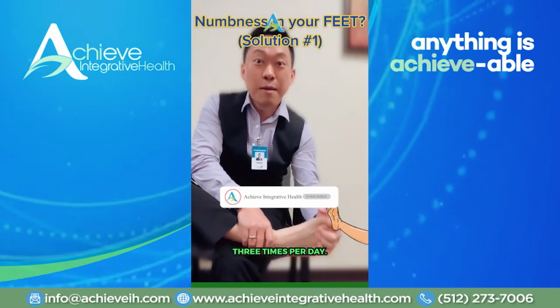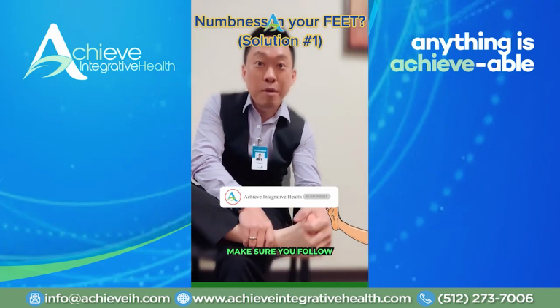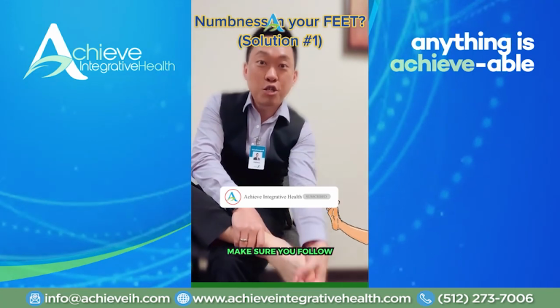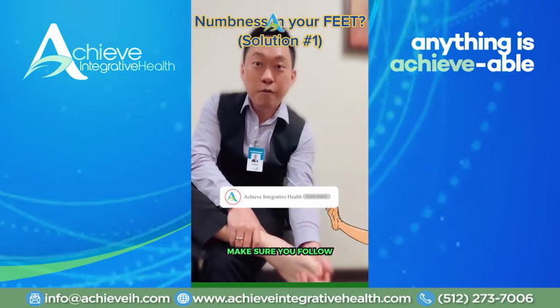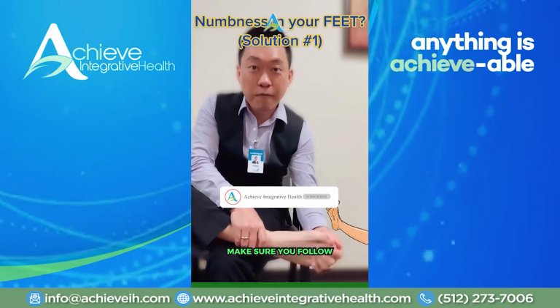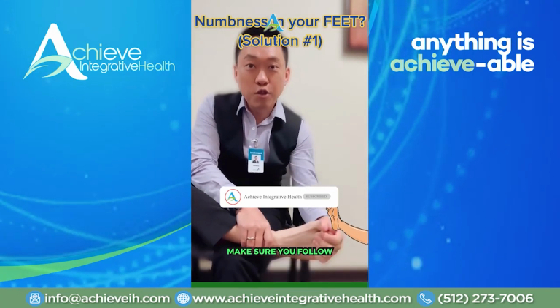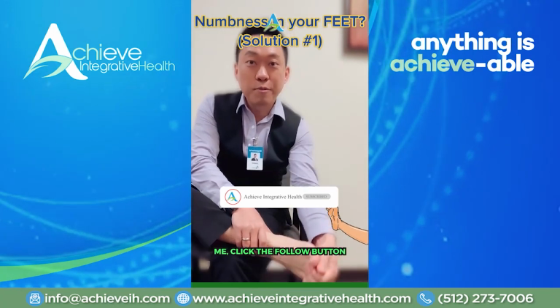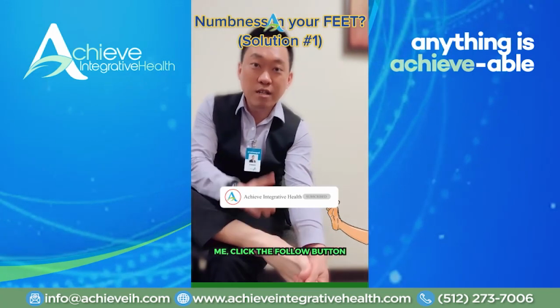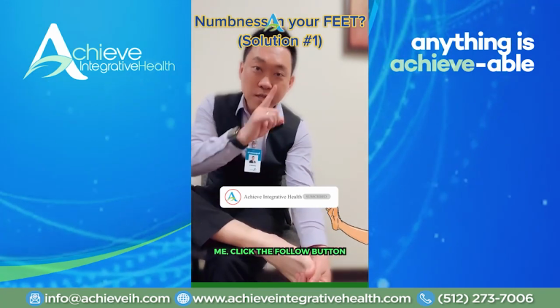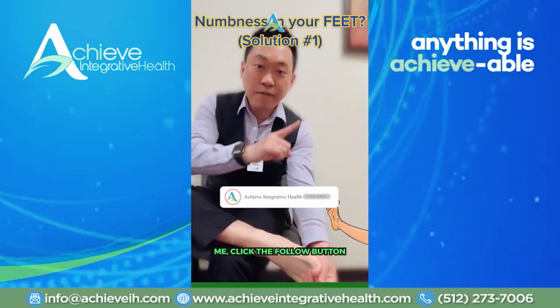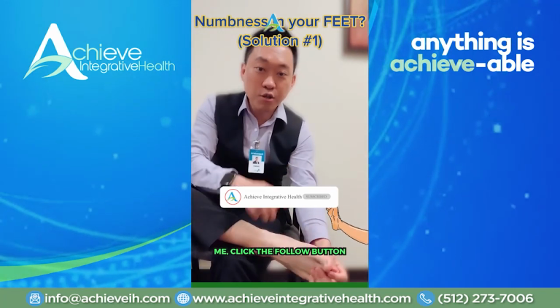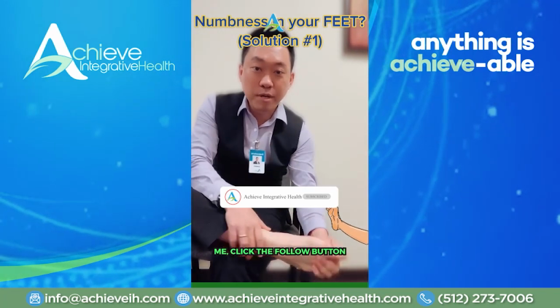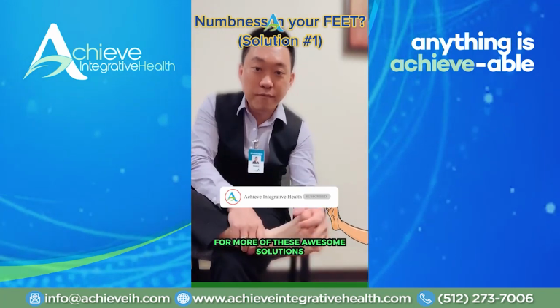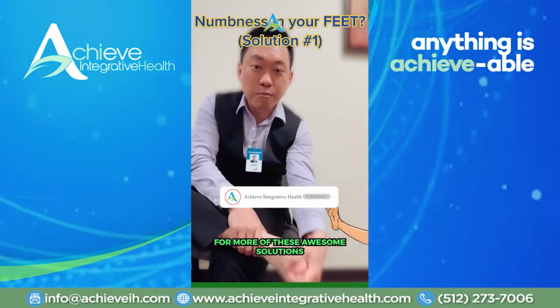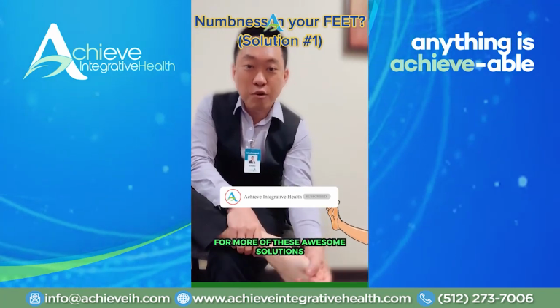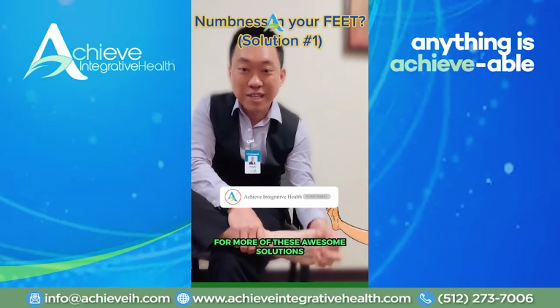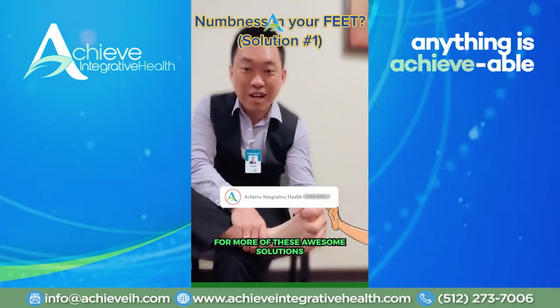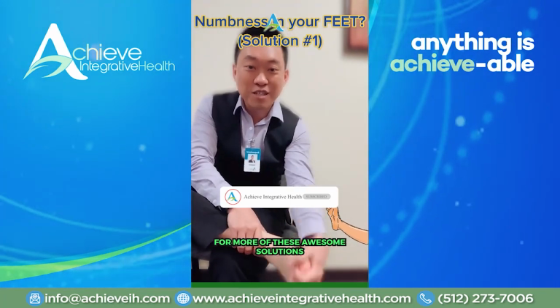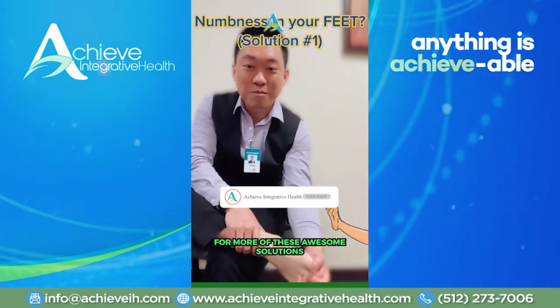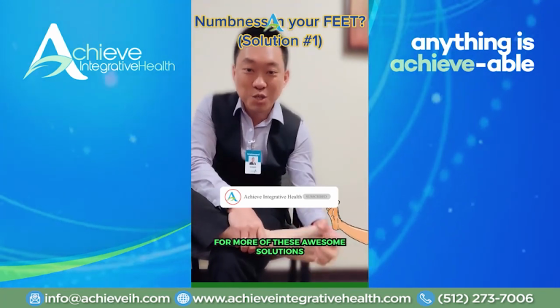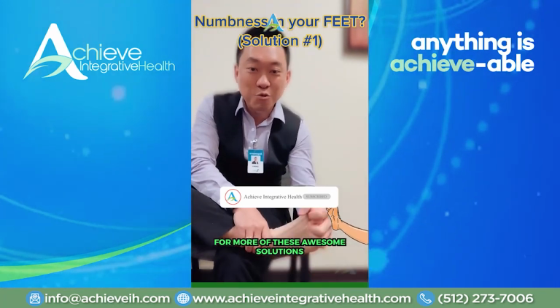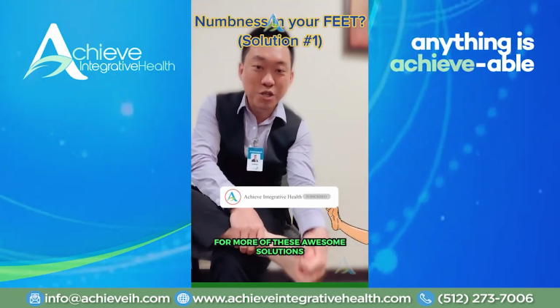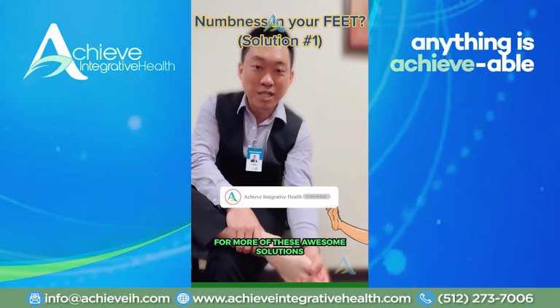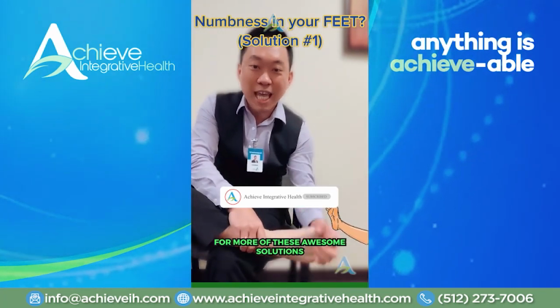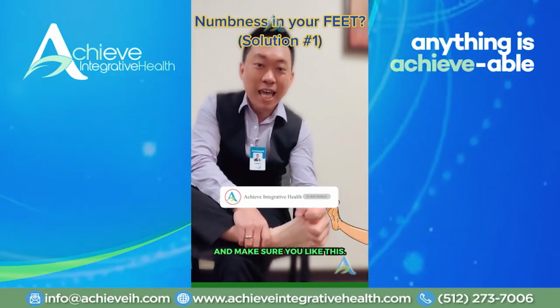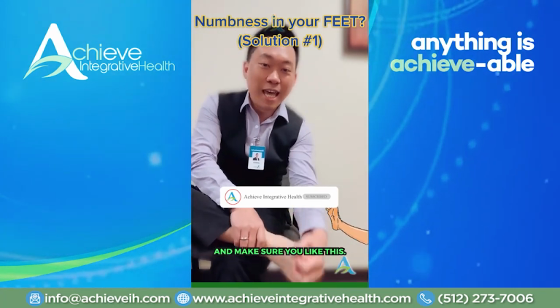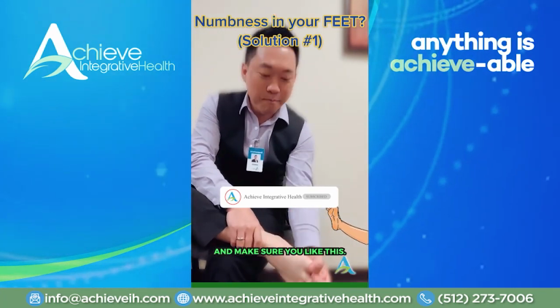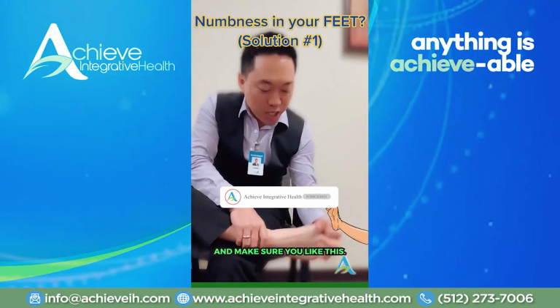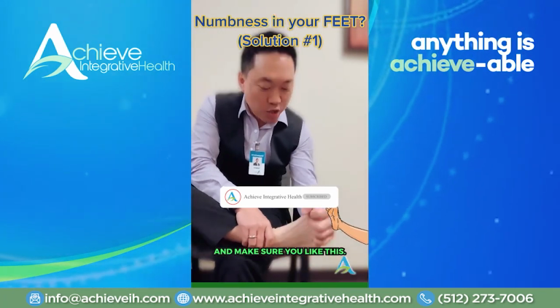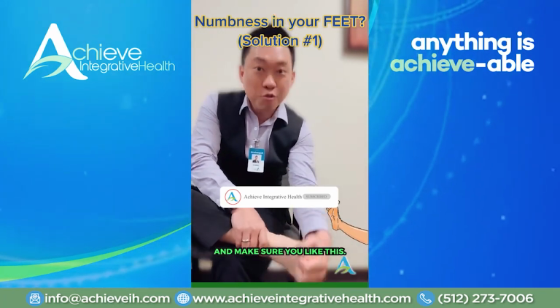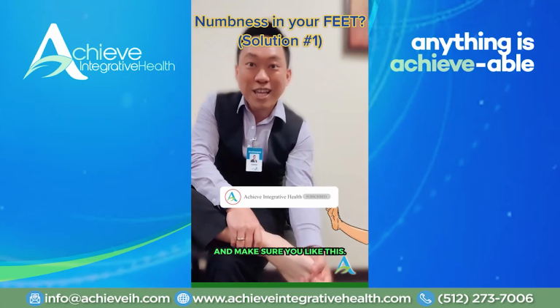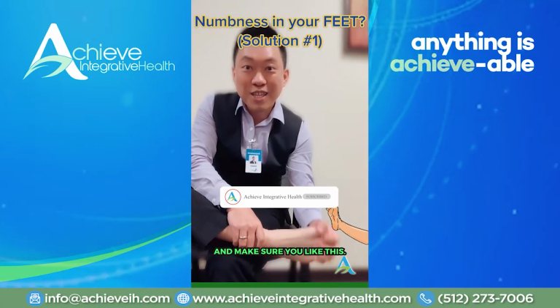Make sure you follow me — click the follow button for more of these awesome solutions, and make sure you like this.